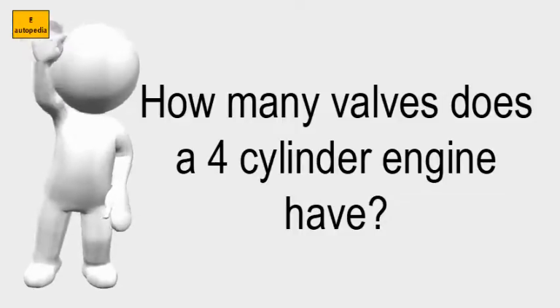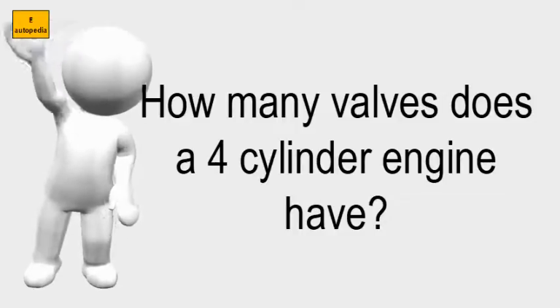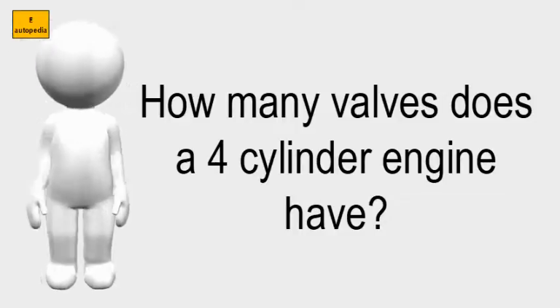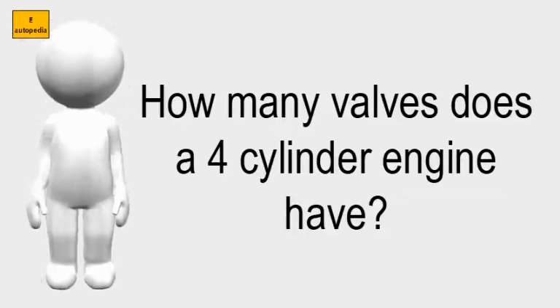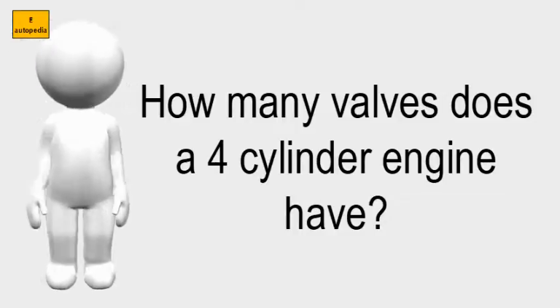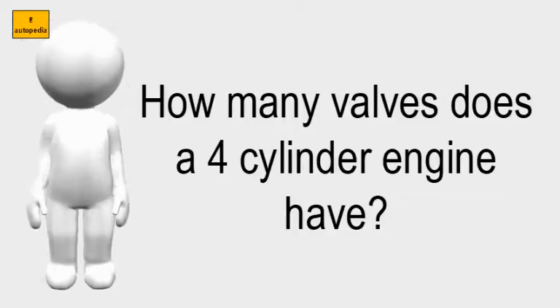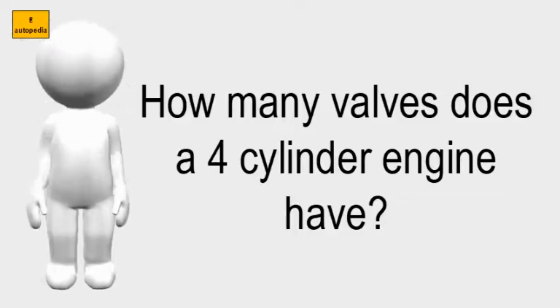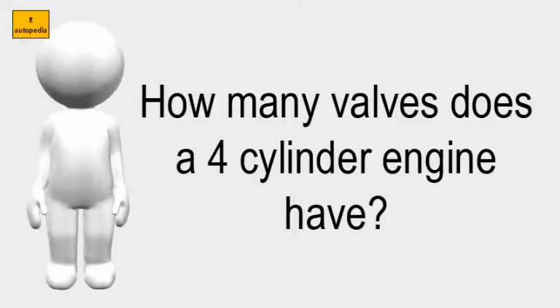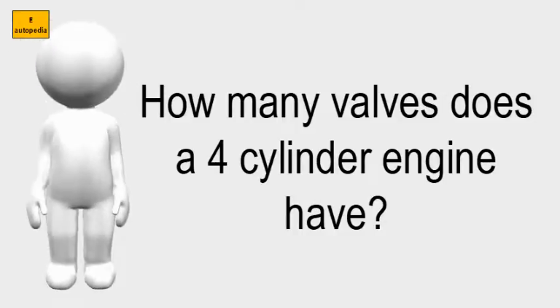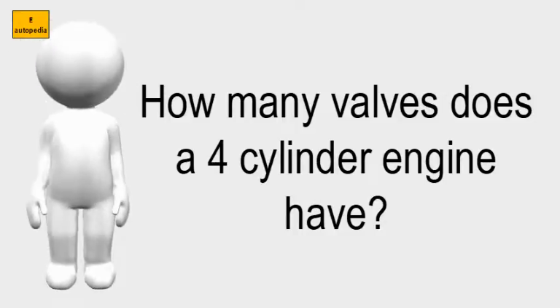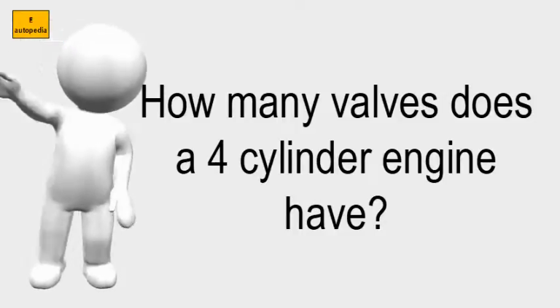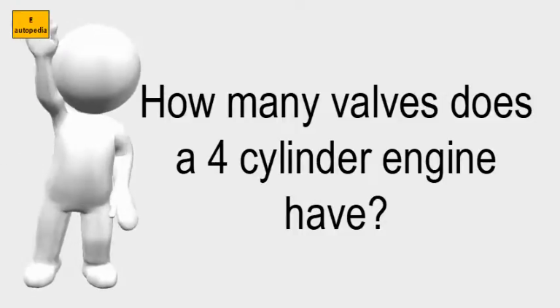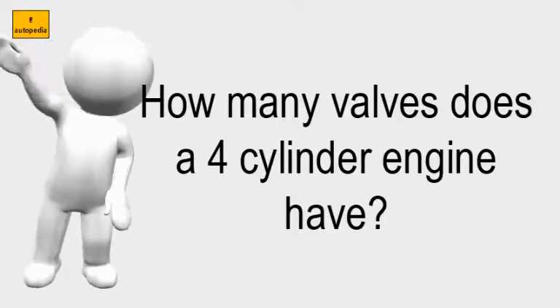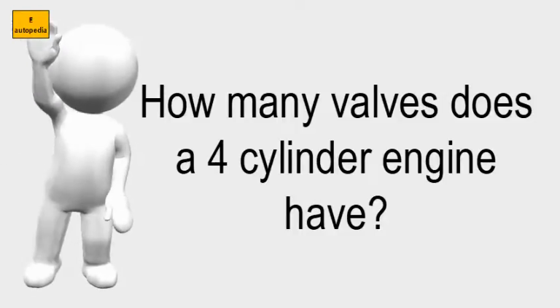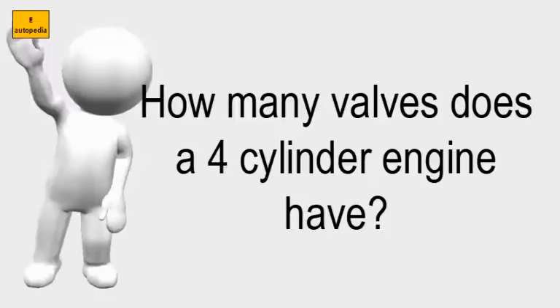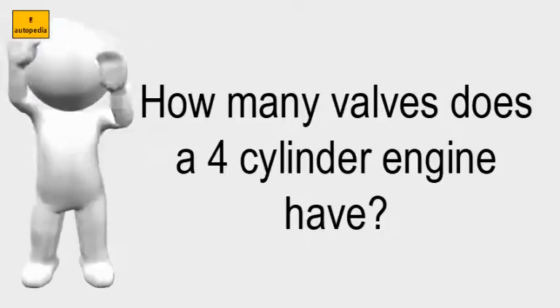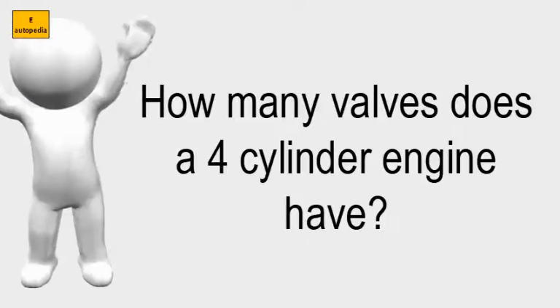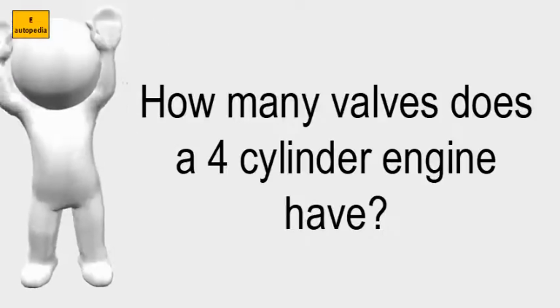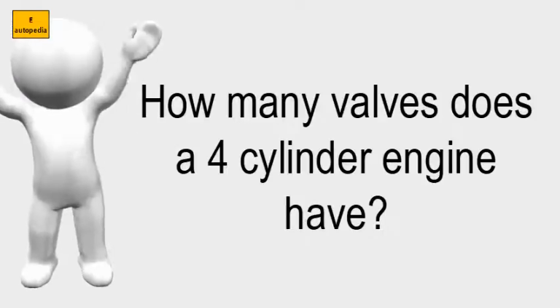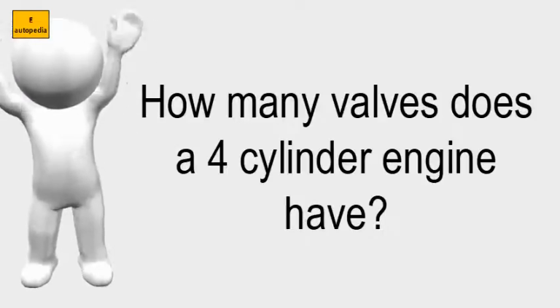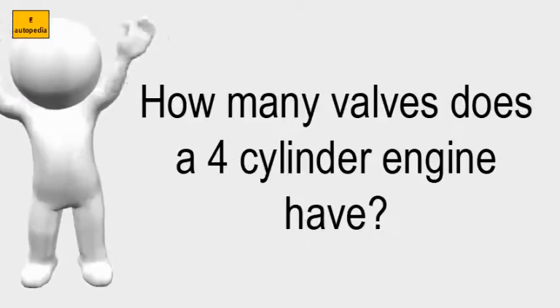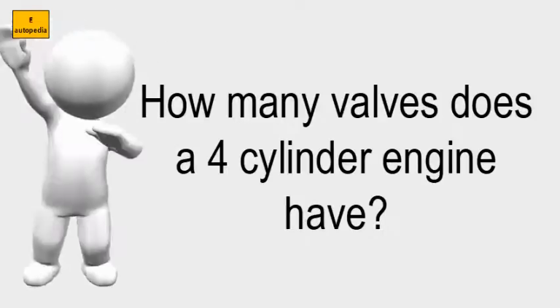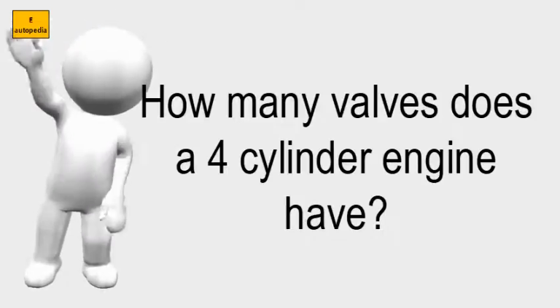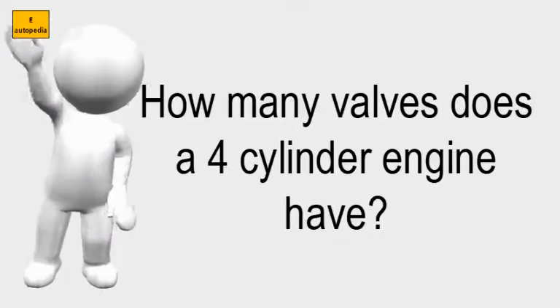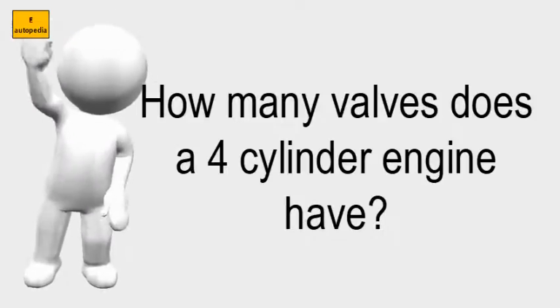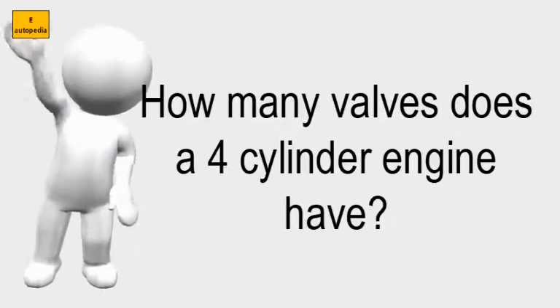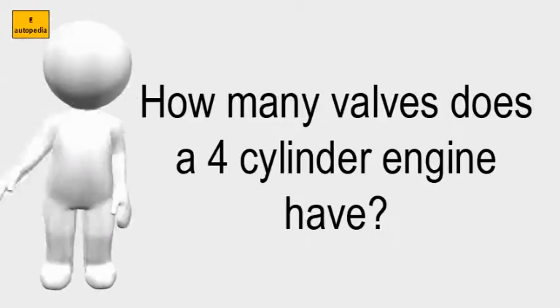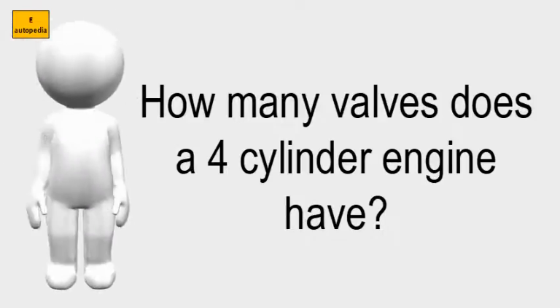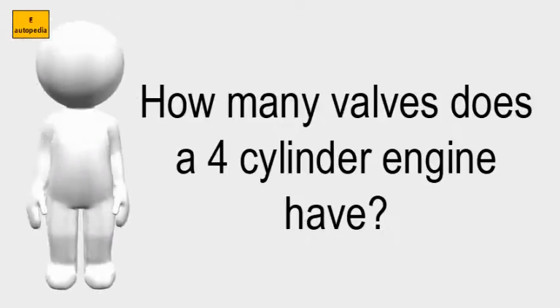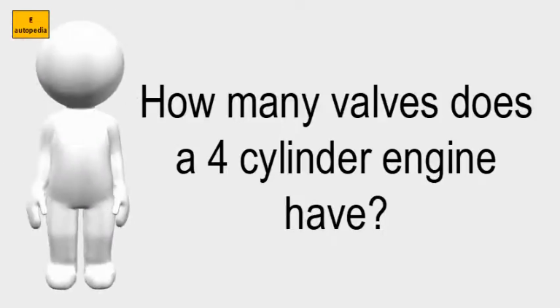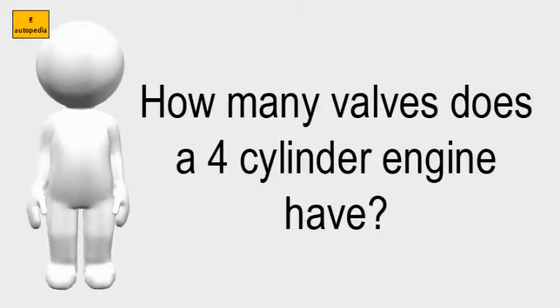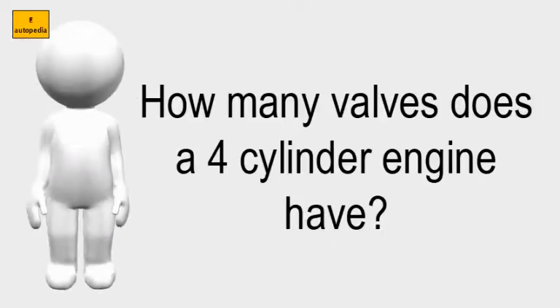One-valve engines are pretty rare. Two-valve configurations are common in combustion chambers of T, F, L, or OHV type engines.